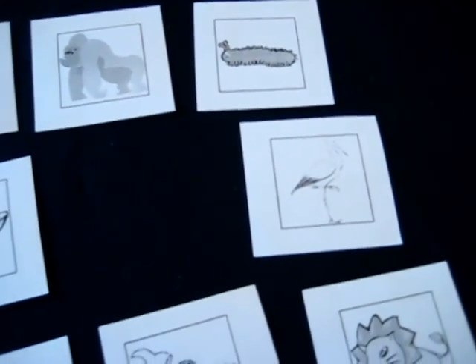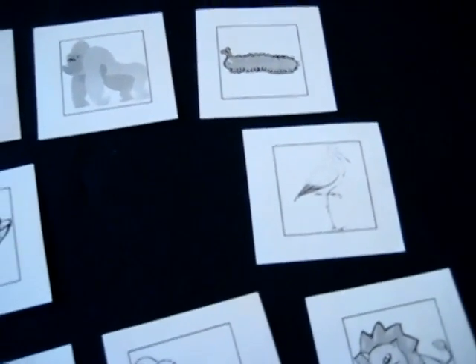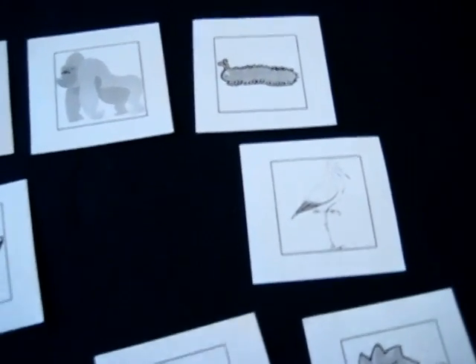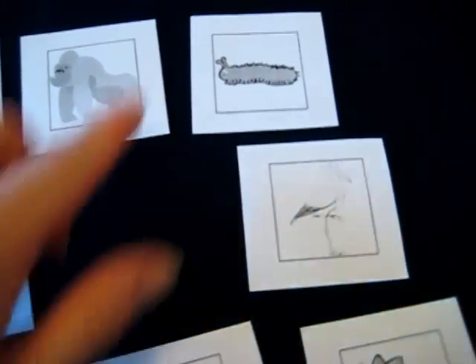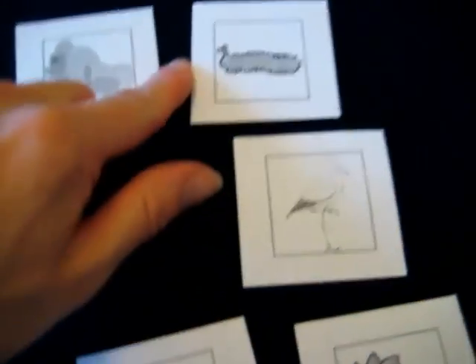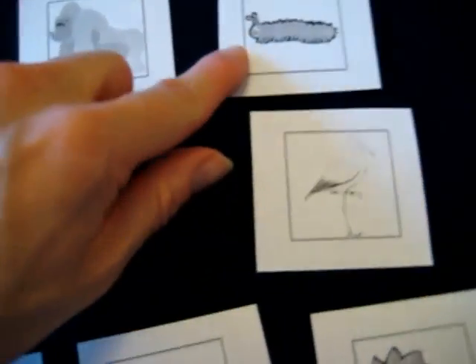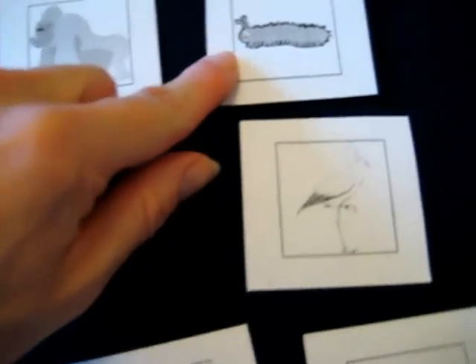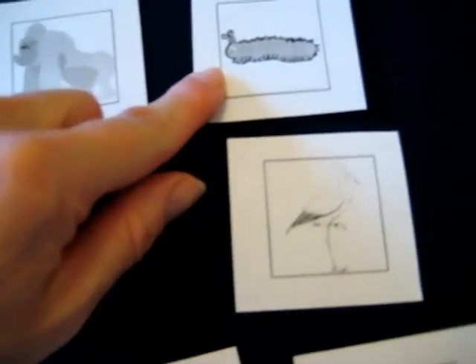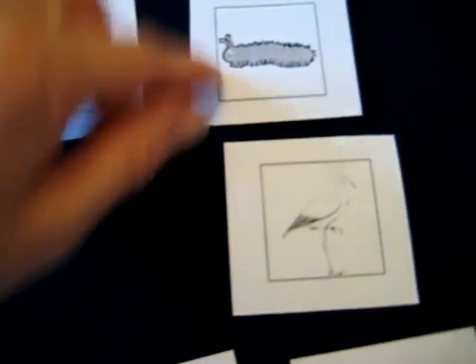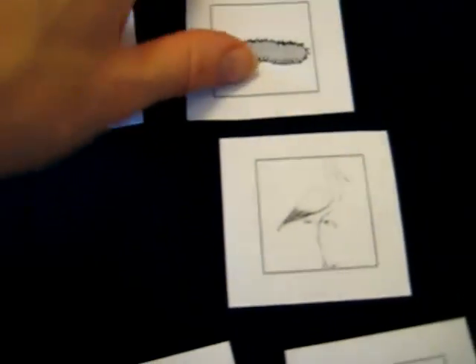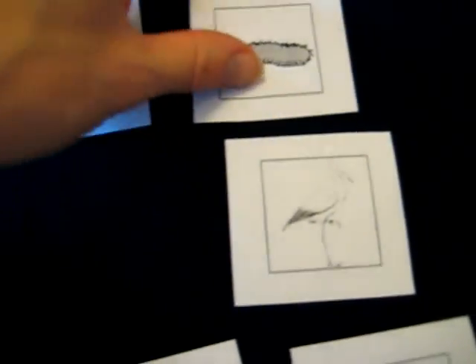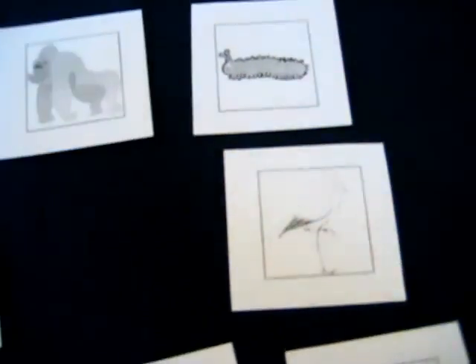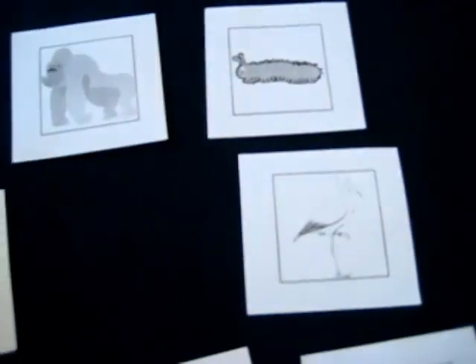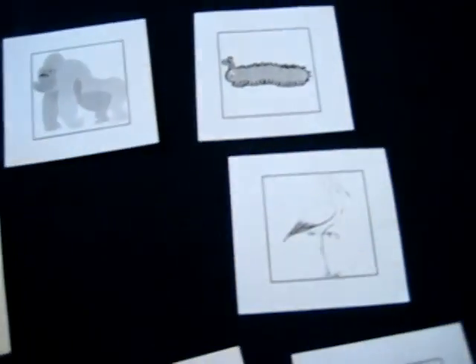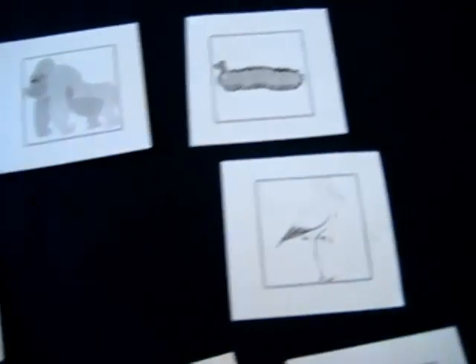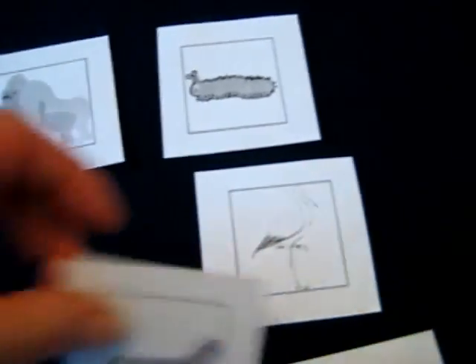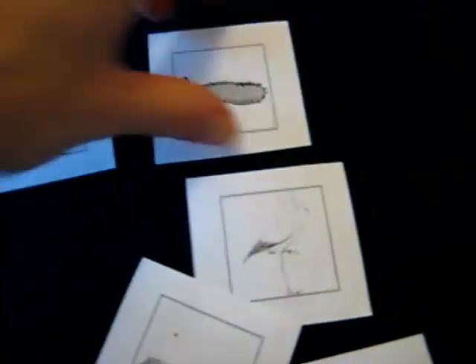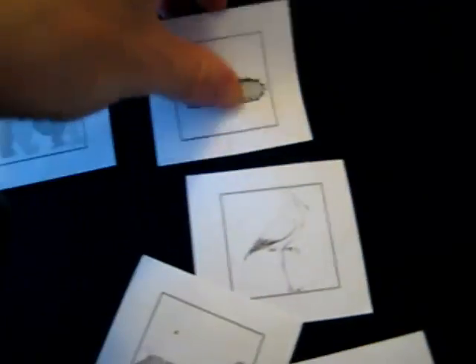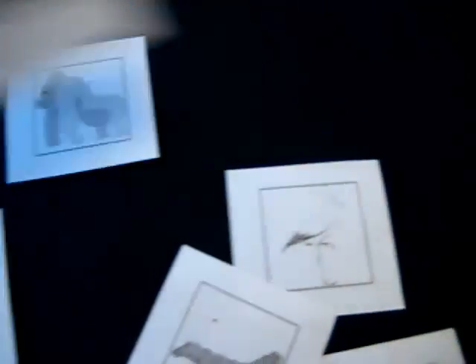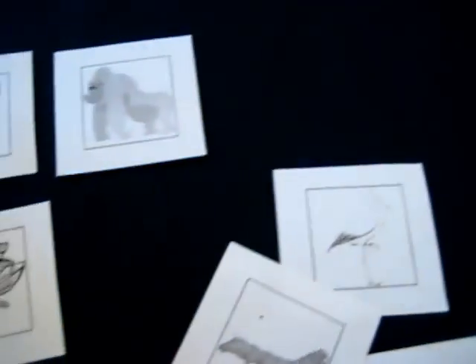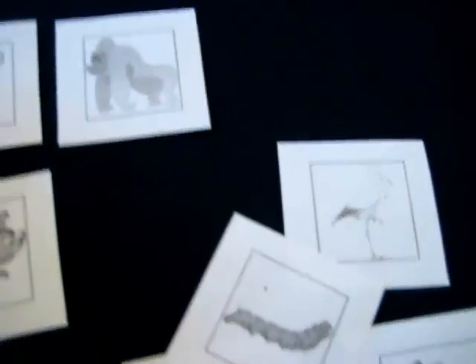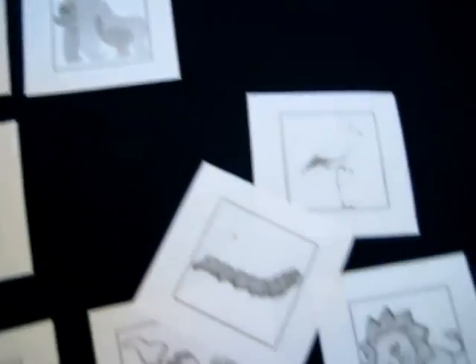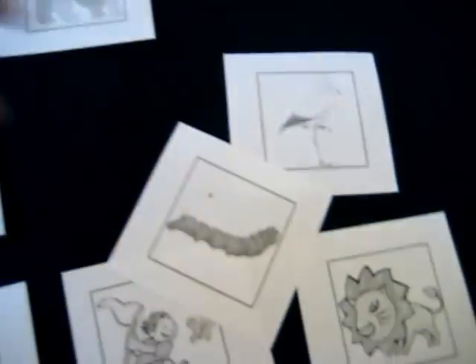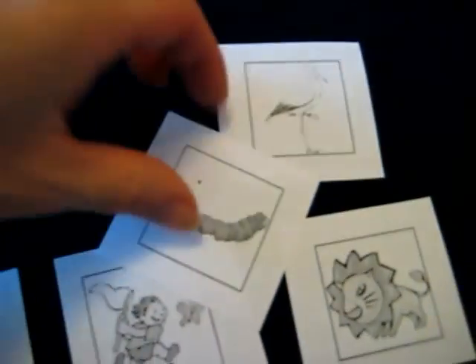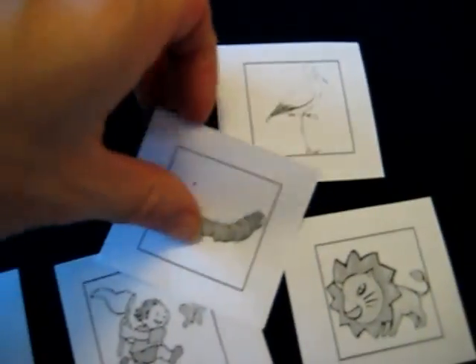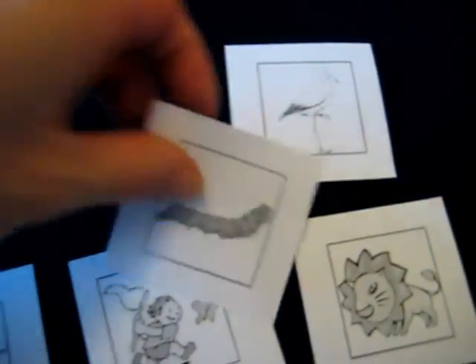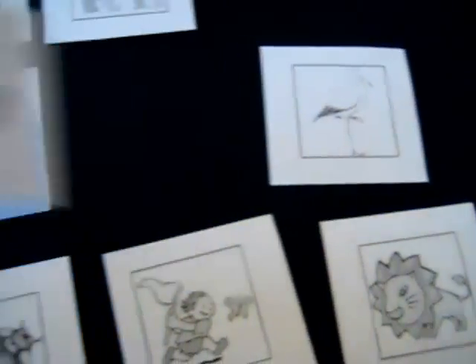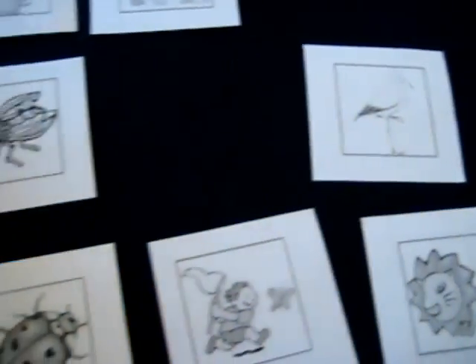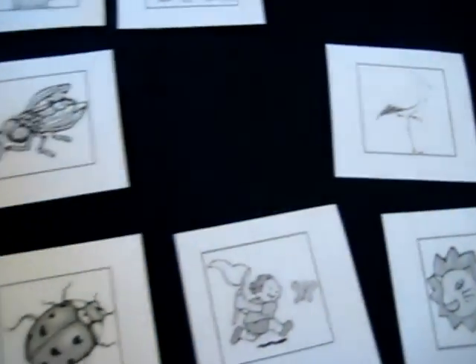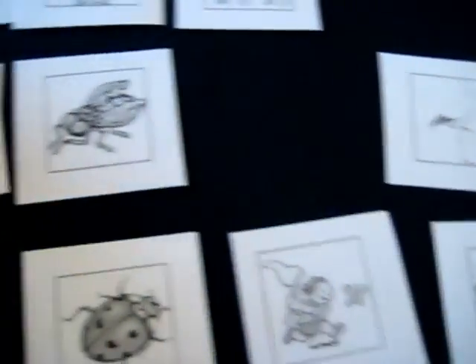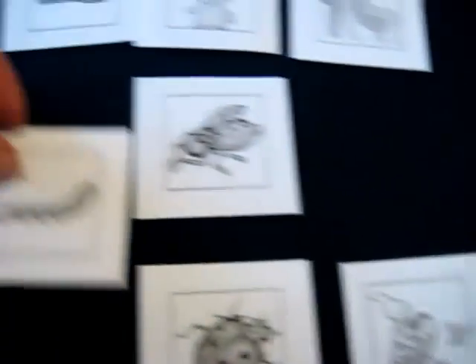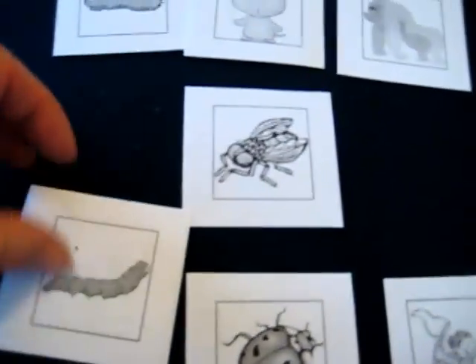Here's a centipede — that is a lot more than four legs. Caterpillar — more than four legs.